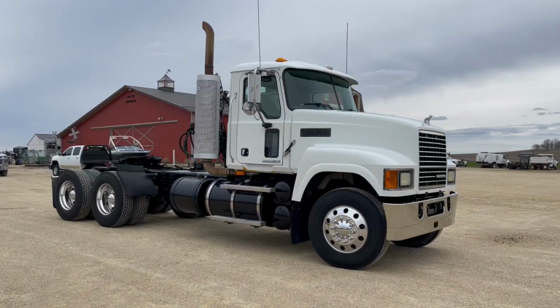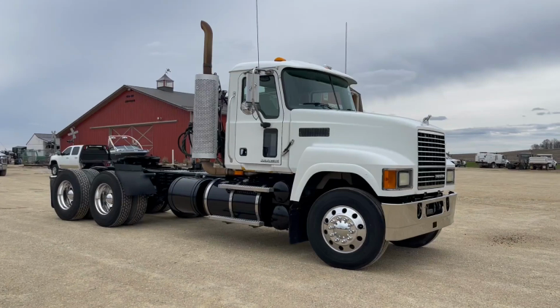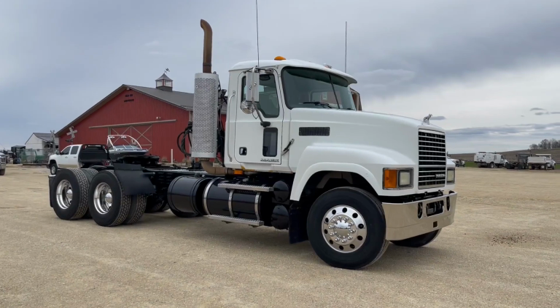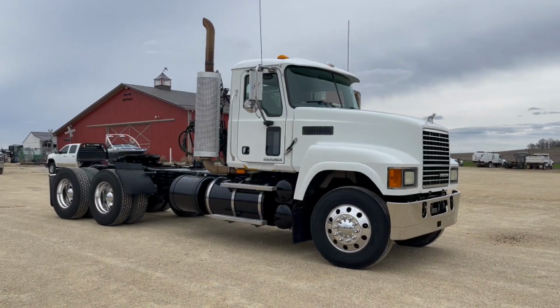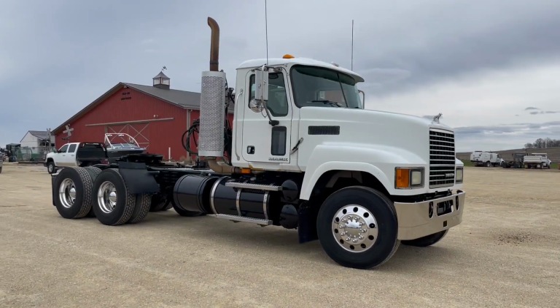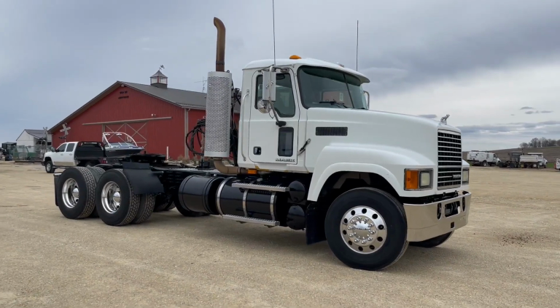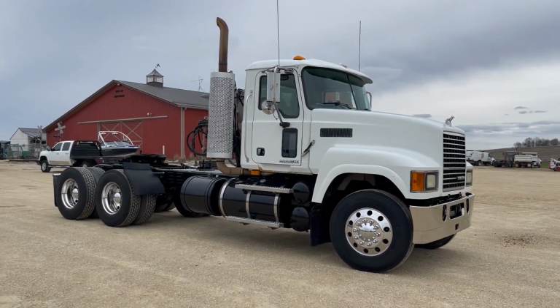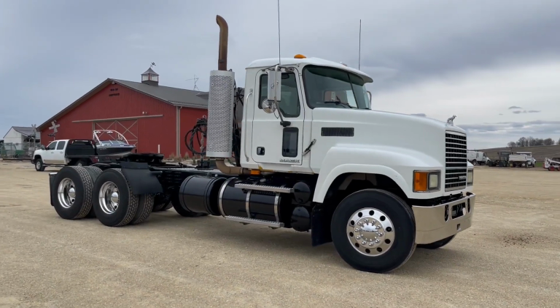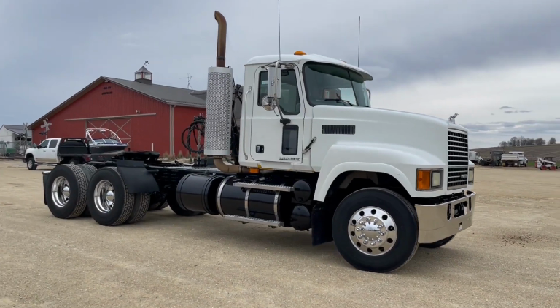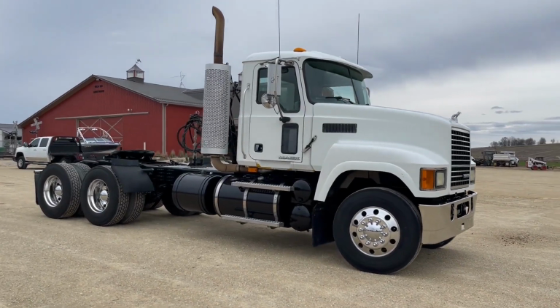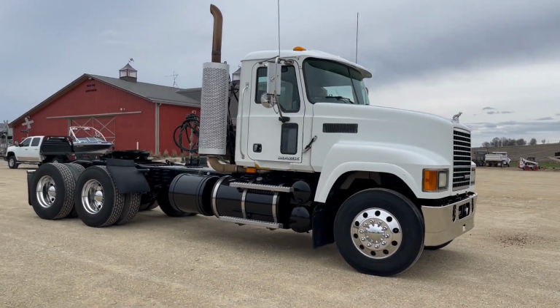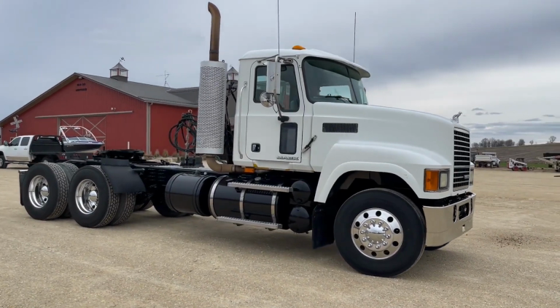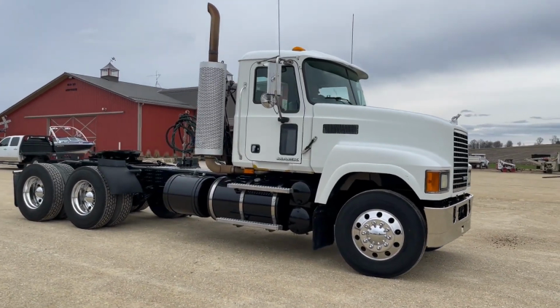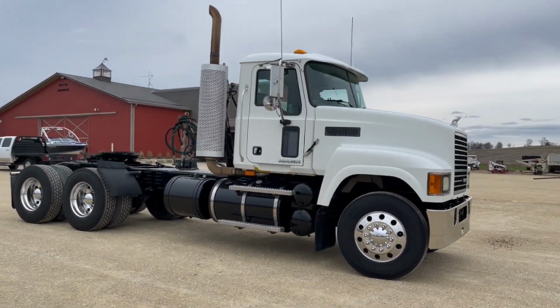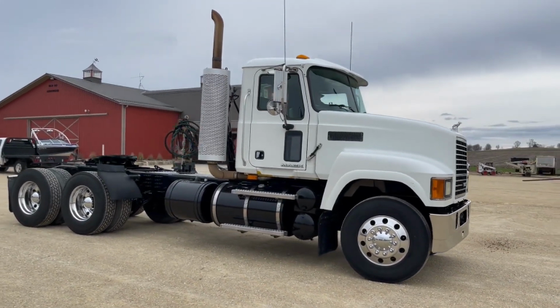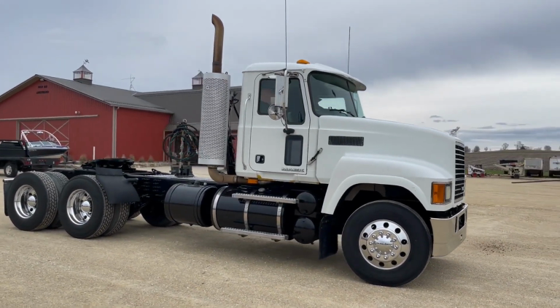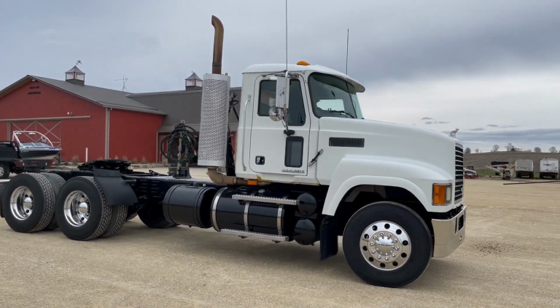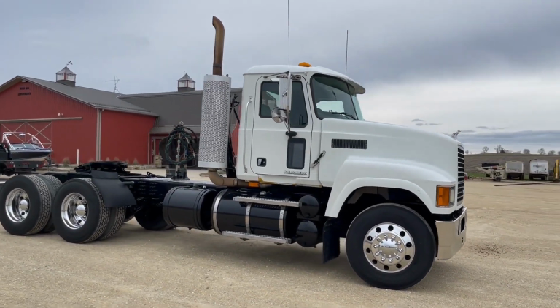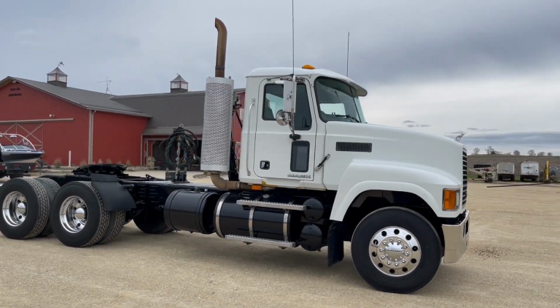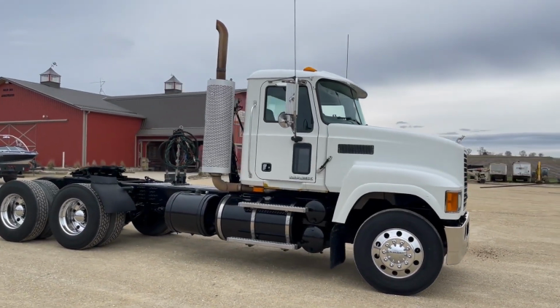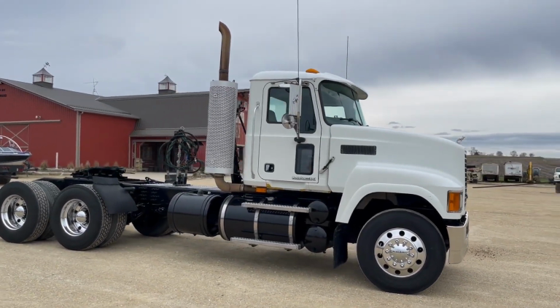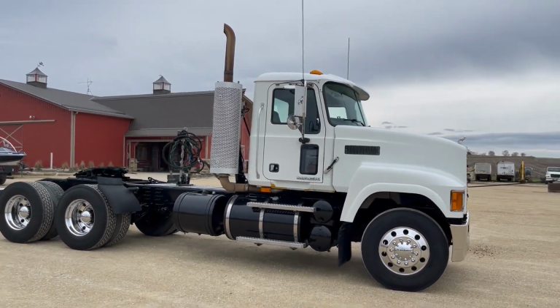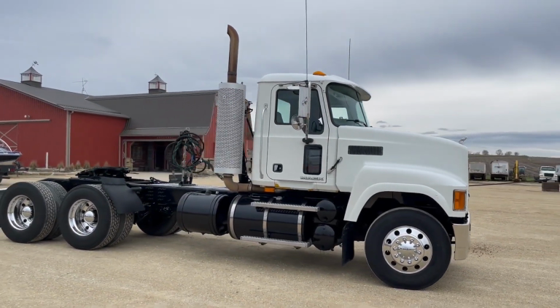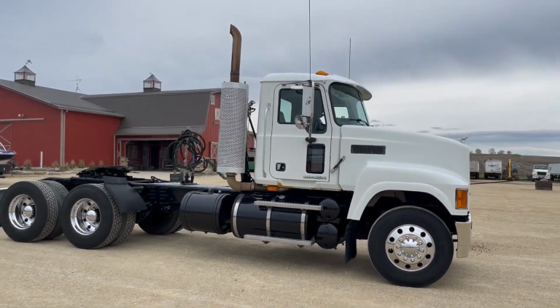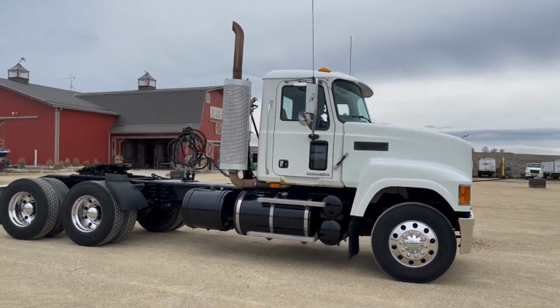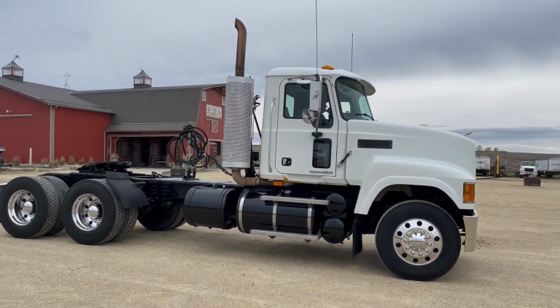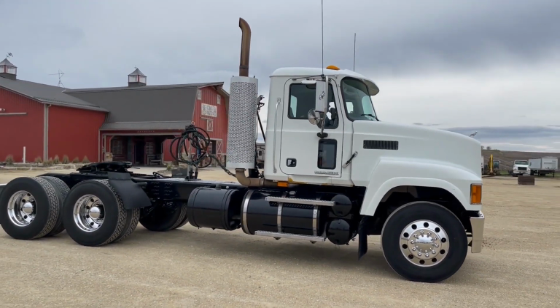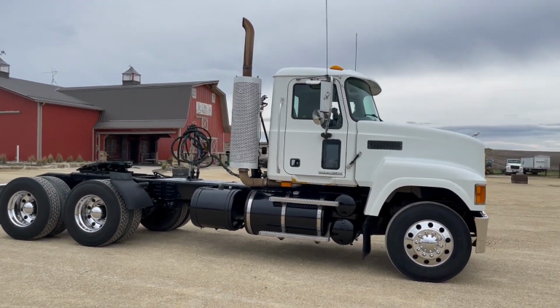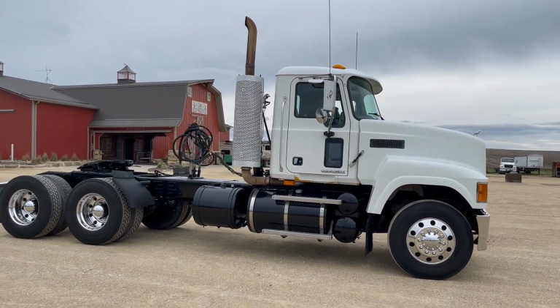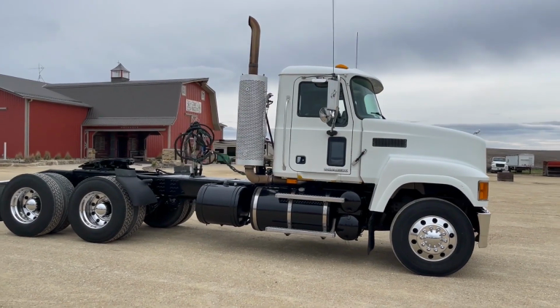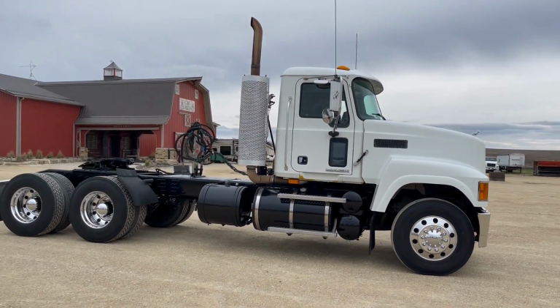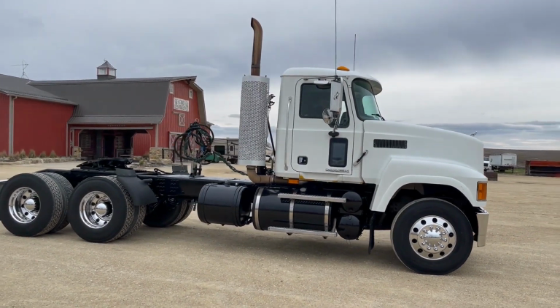So next up, guys, got a really clean day cab truck here. It's a 2009 Mack CXU 613.